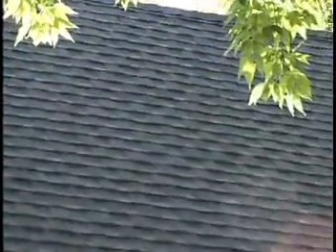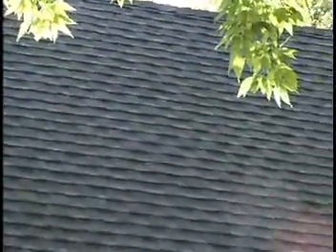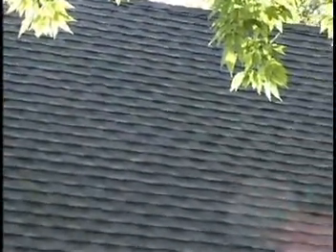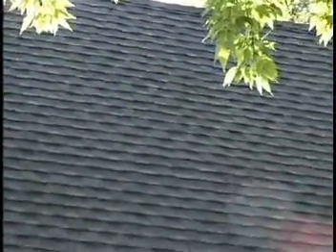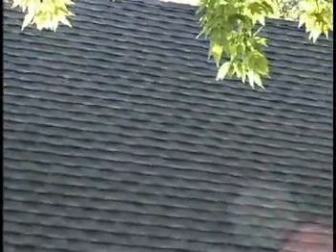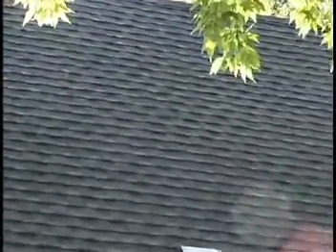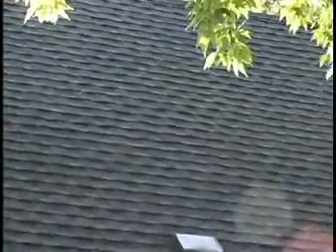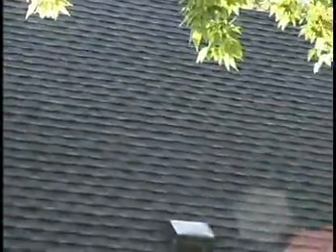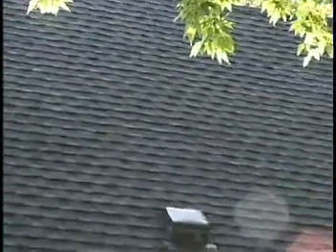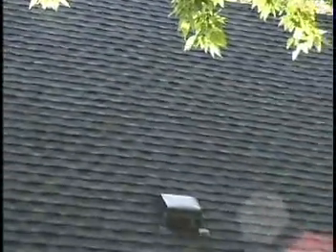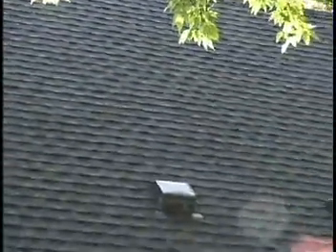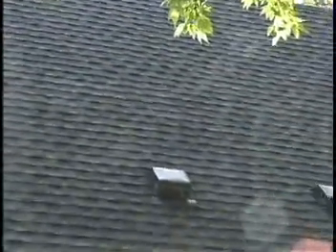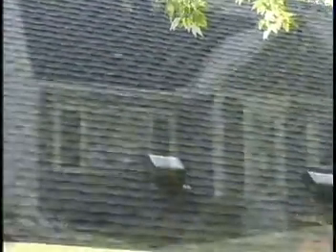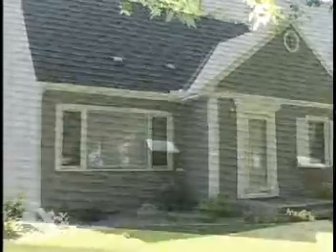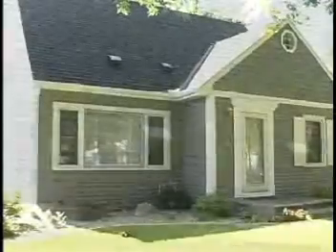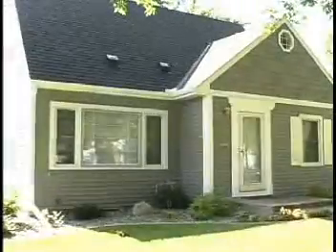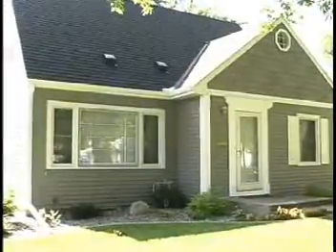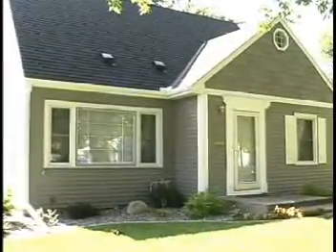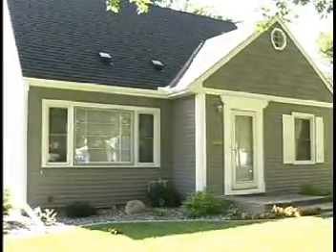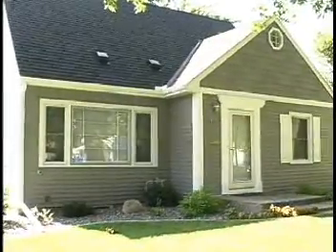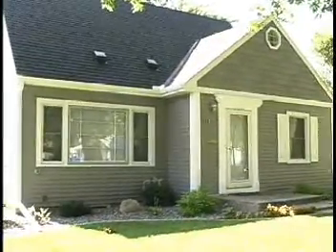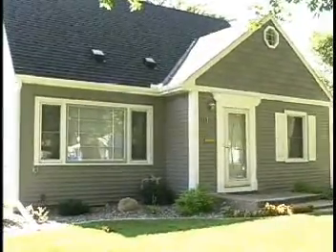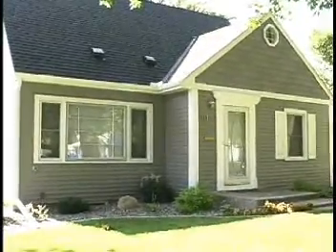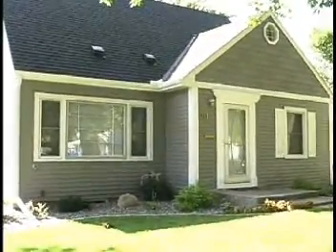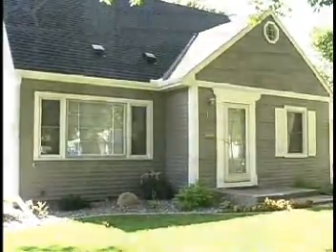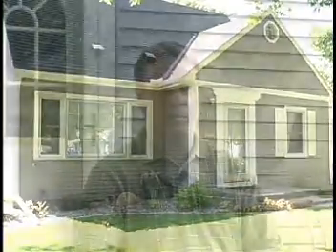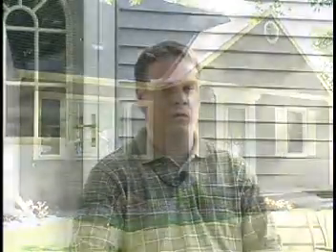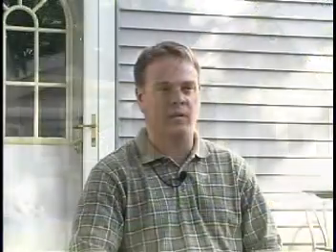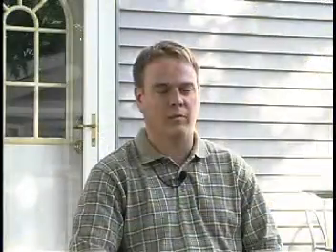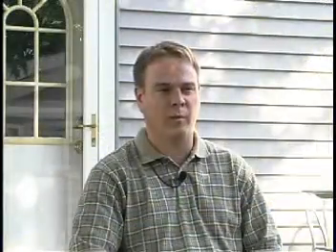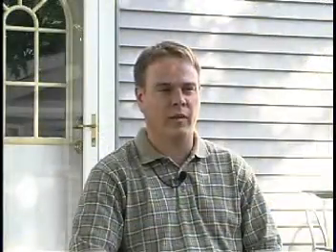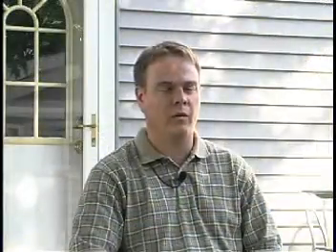The roof has held up very well. We've had no problems. It looks great, and it's been a huge improvement on the appearance and the performance of the house.